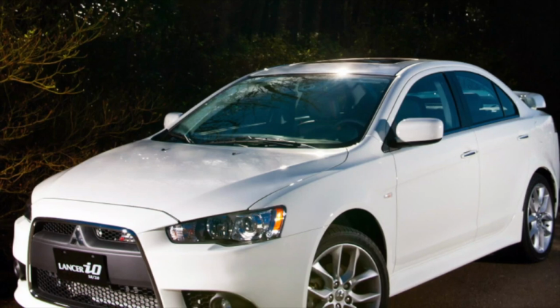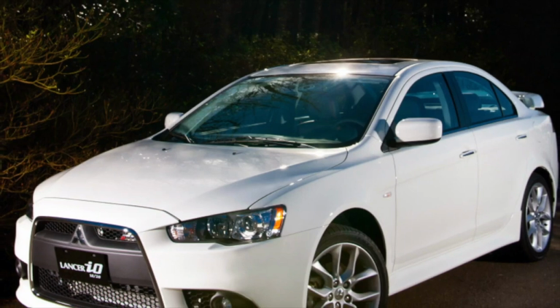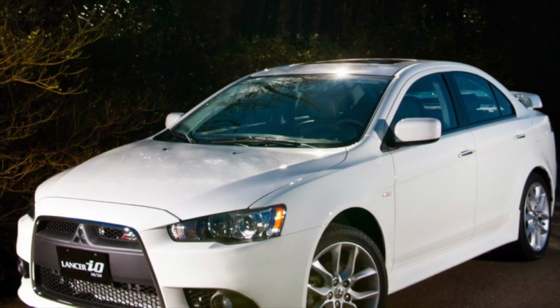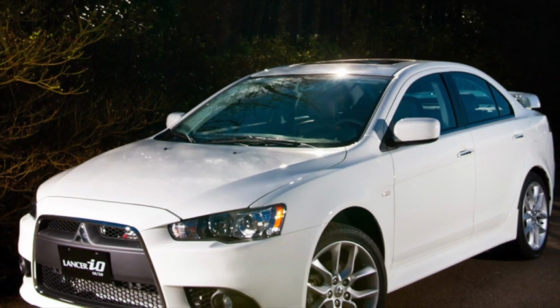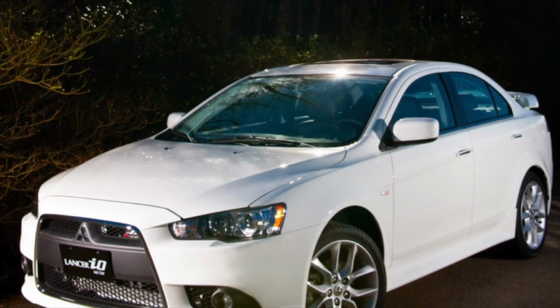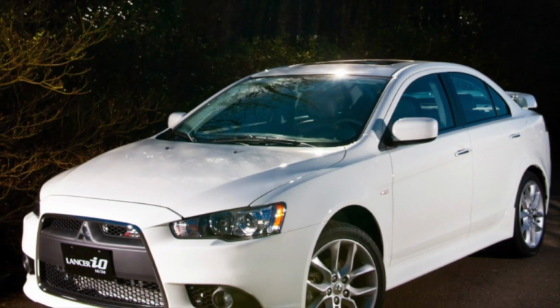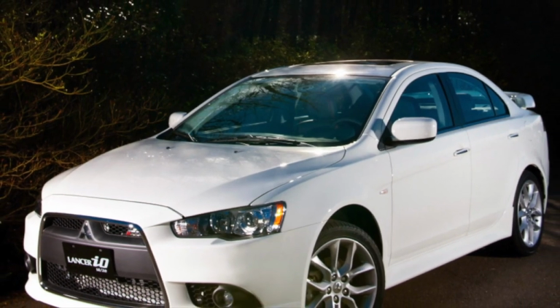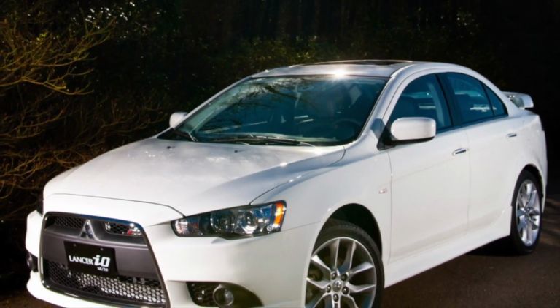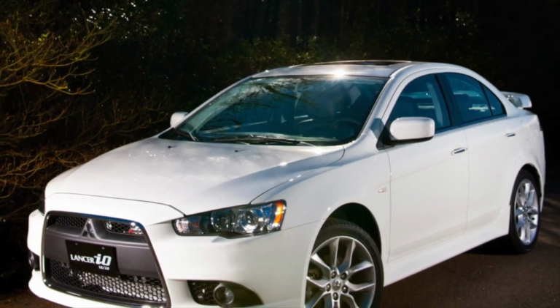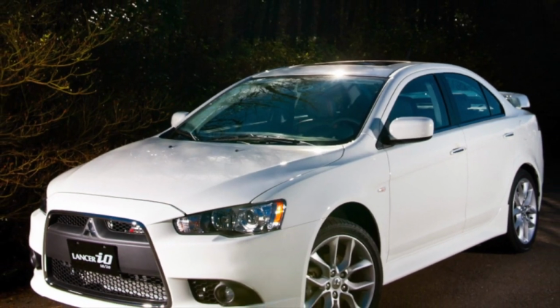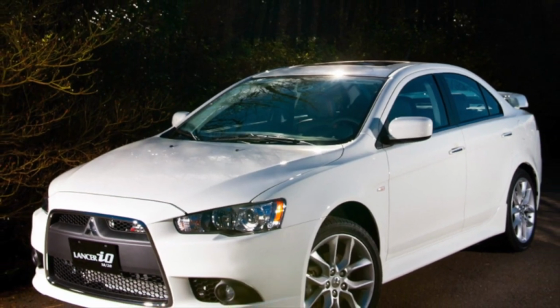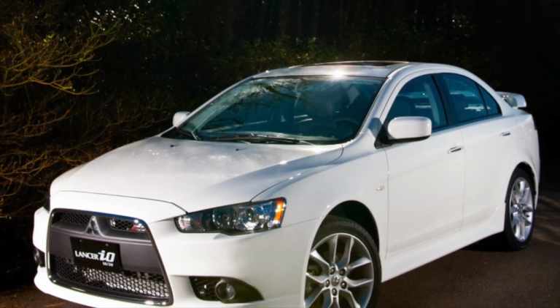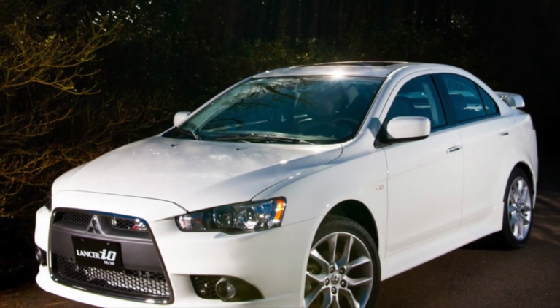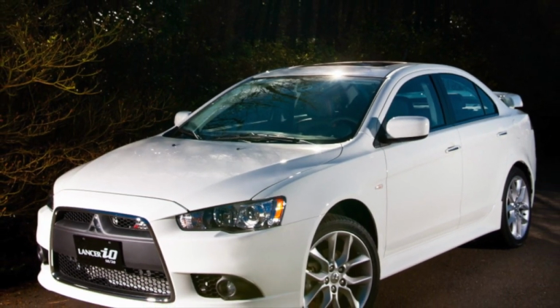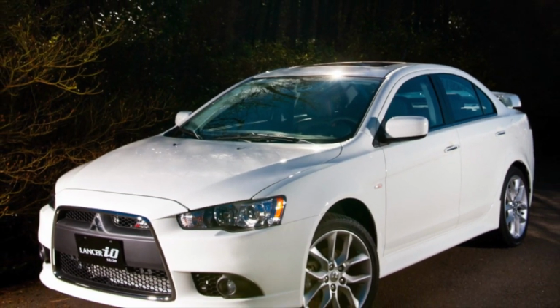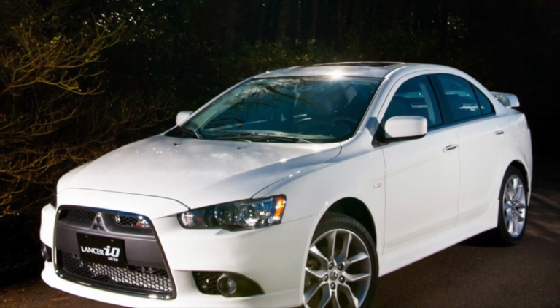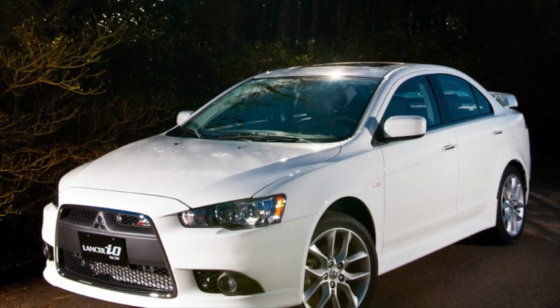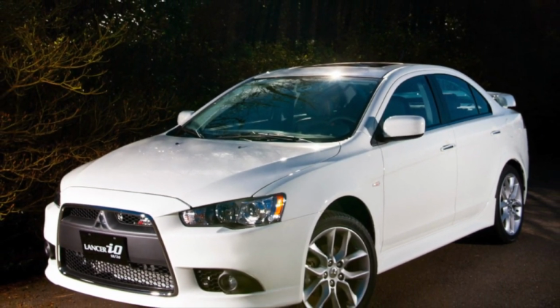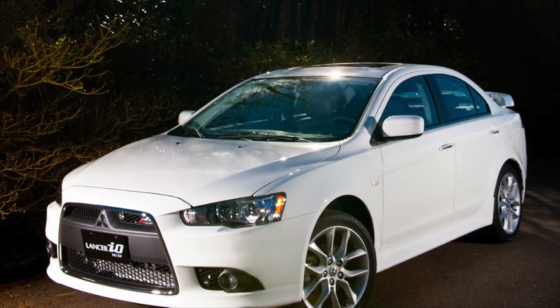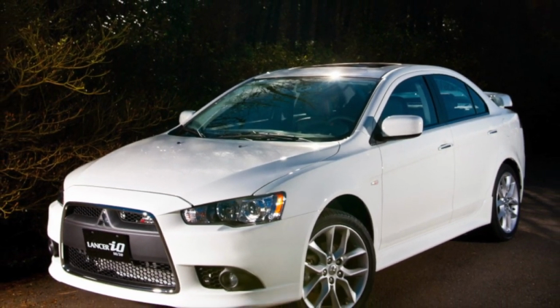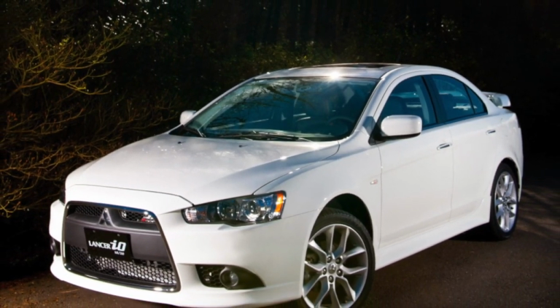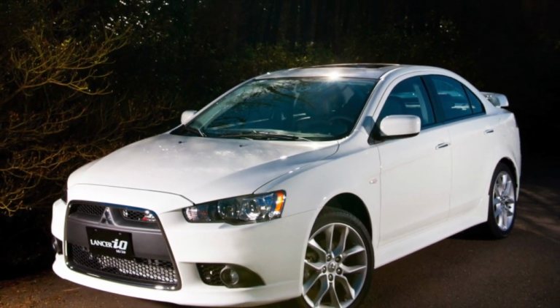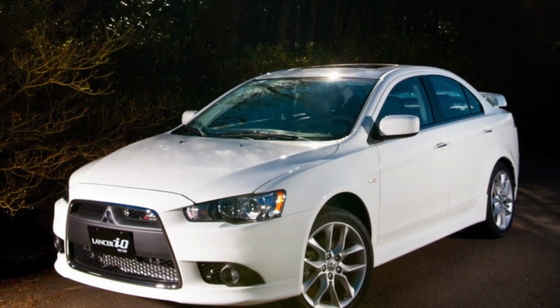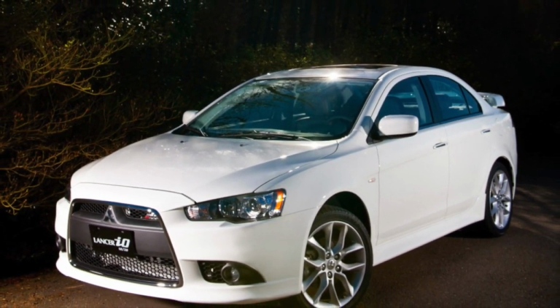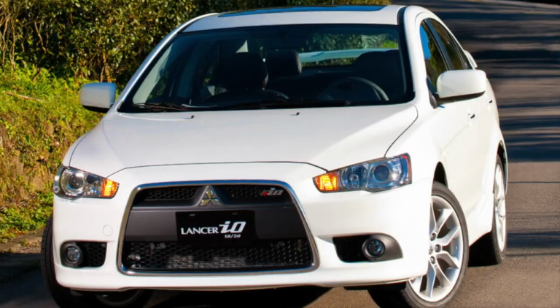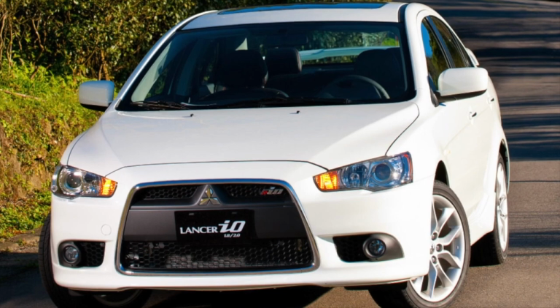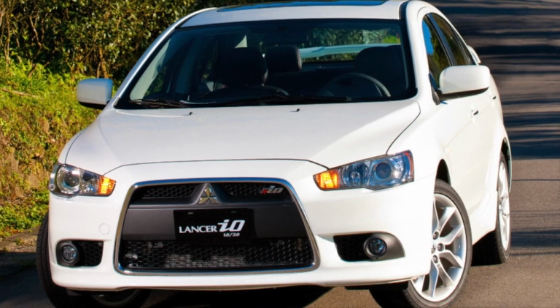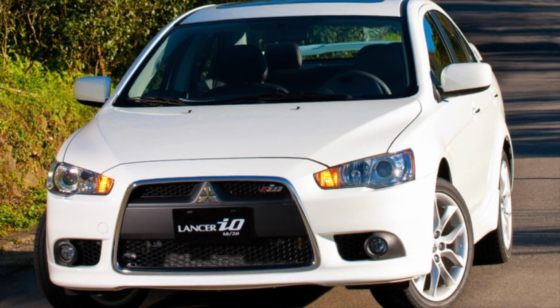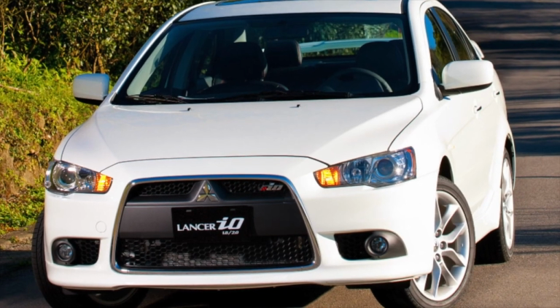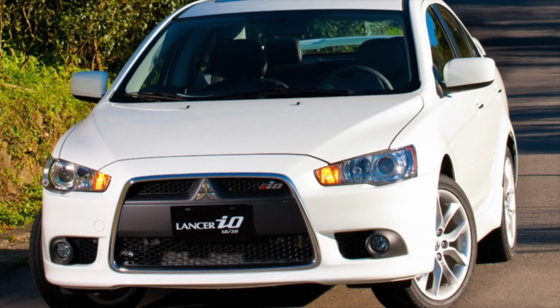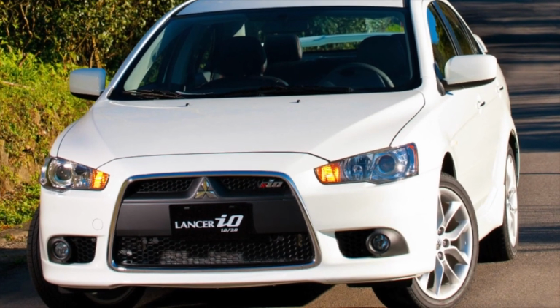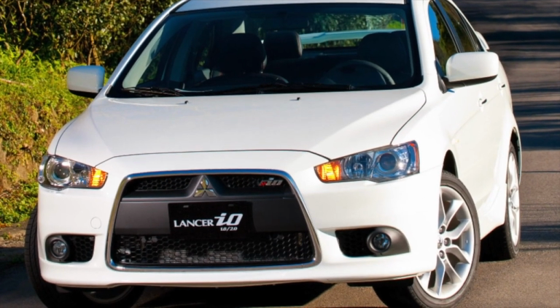Greetings, dear friends! I present to your attention the most common malfunctions and breakdowns that occur on the Mitsubishi Lancer X.